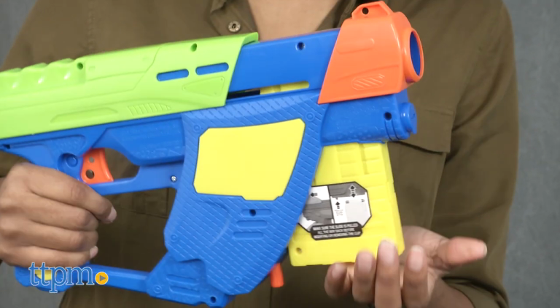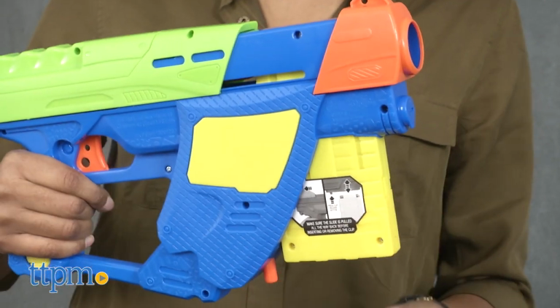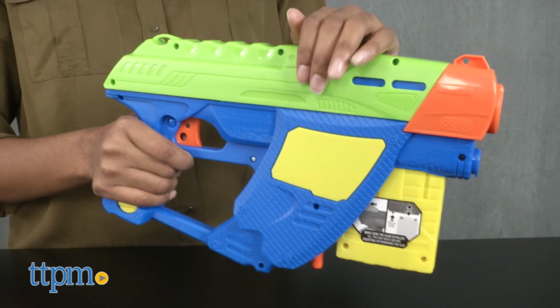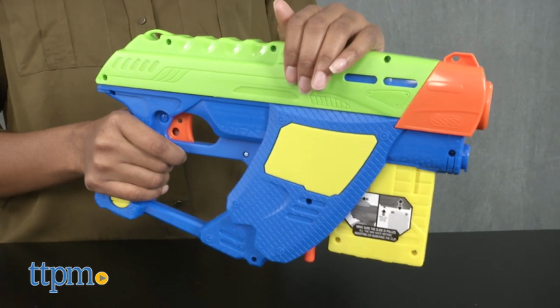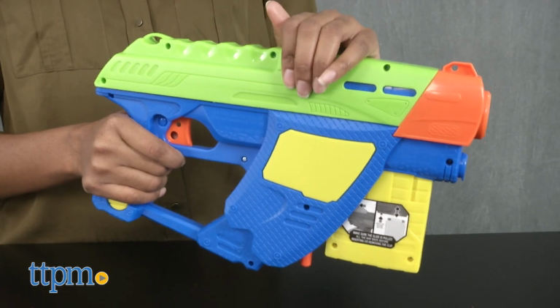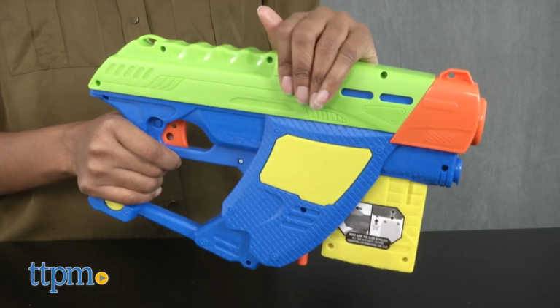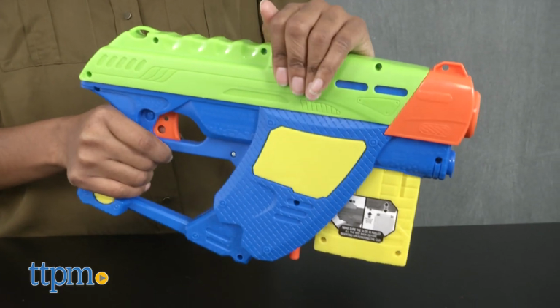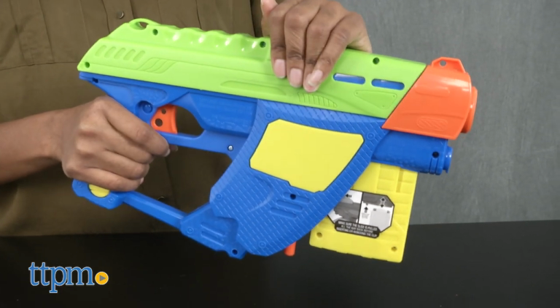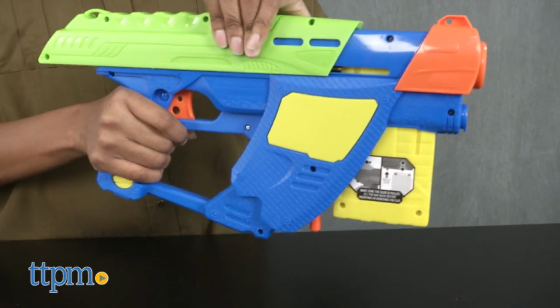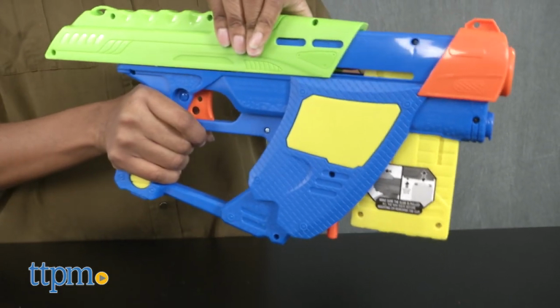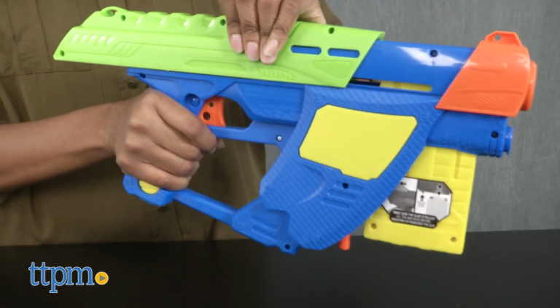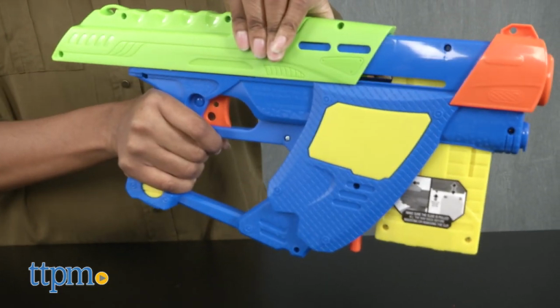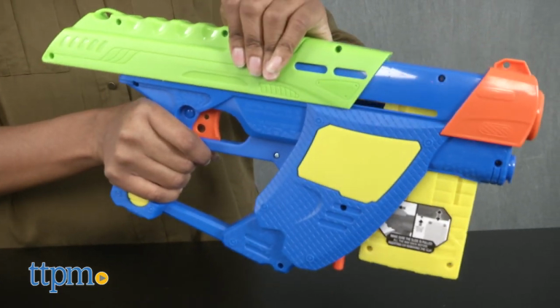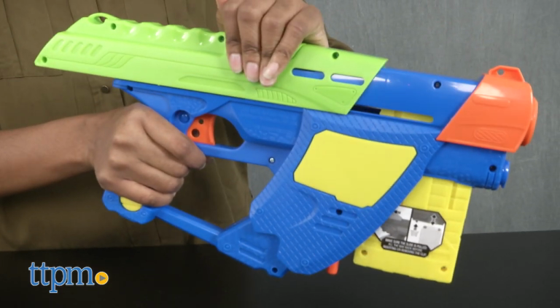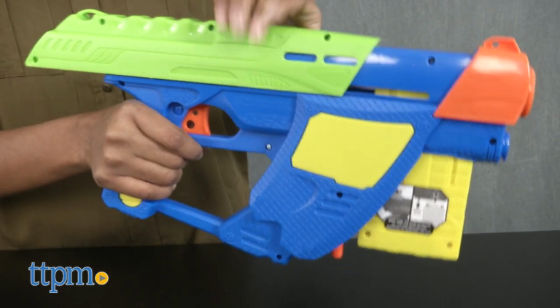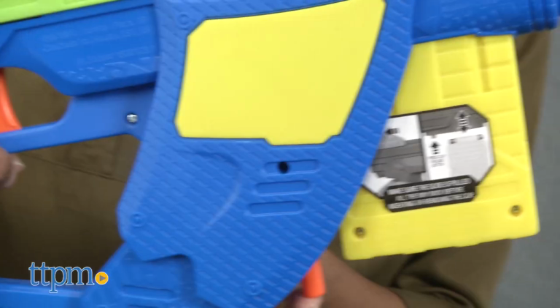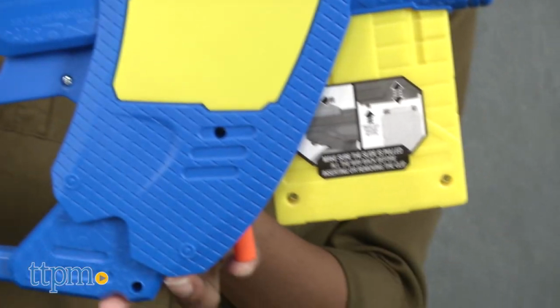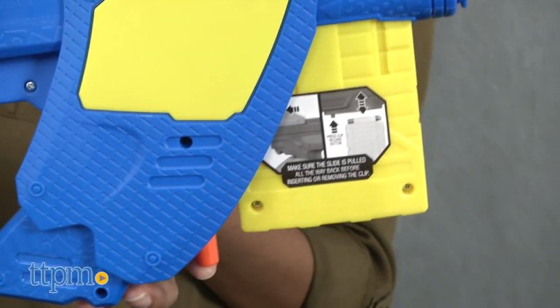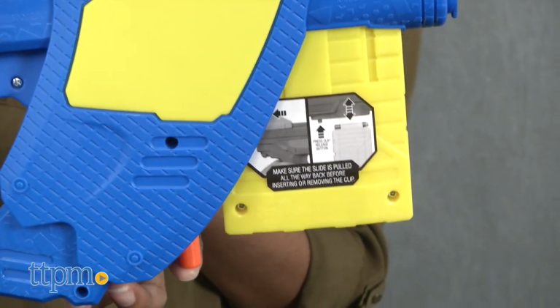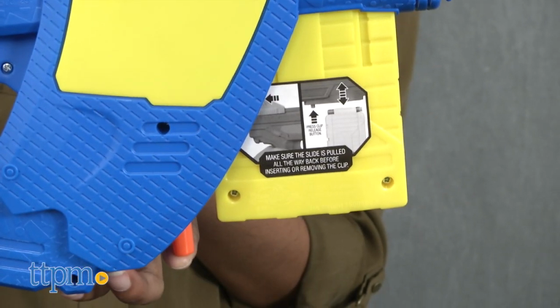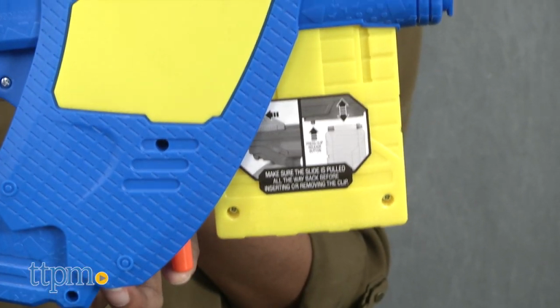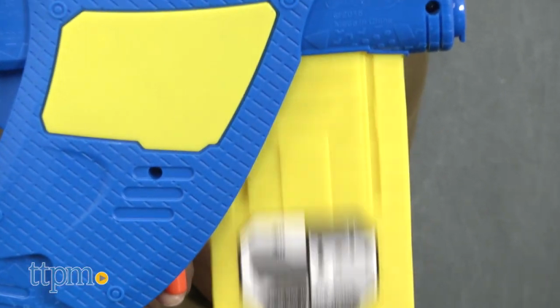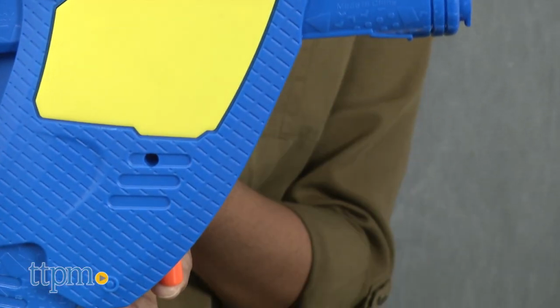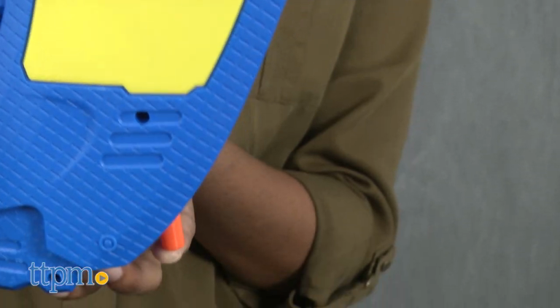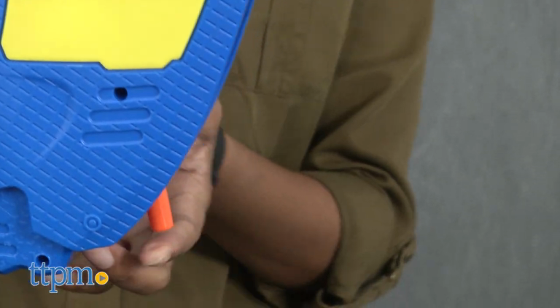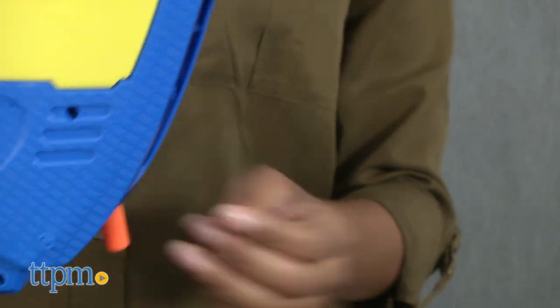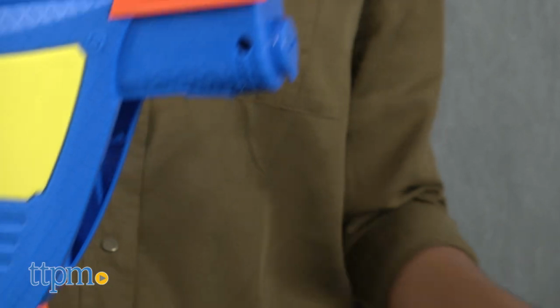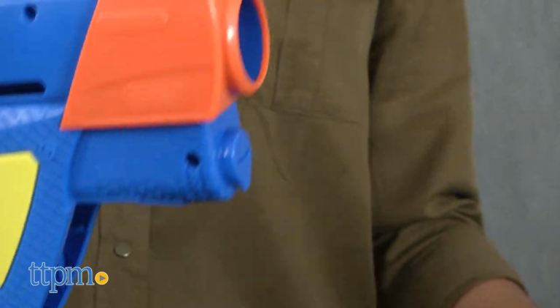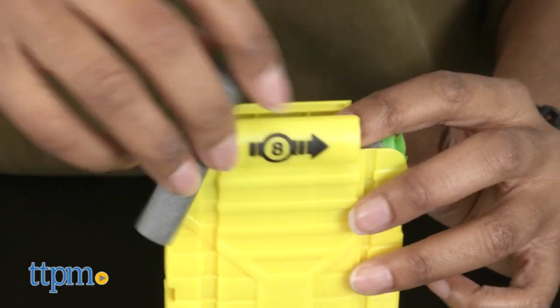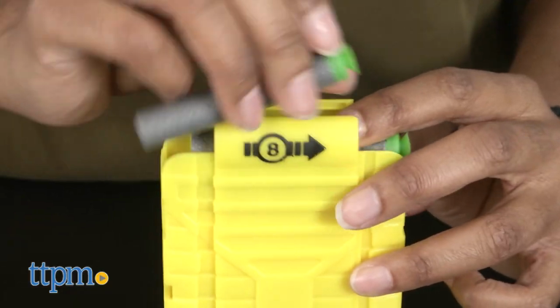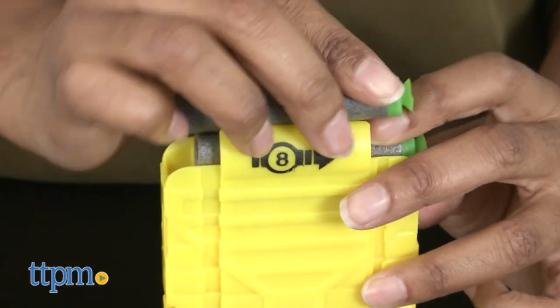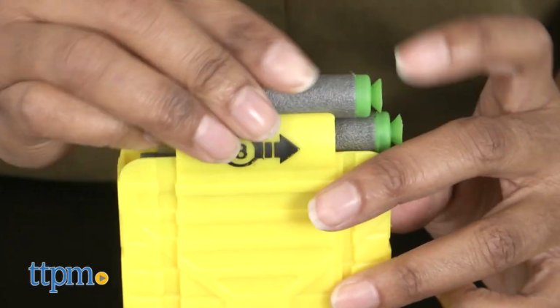To get started, pull the slide all the way back. Press the clip release button to remove the clip and load the darts.